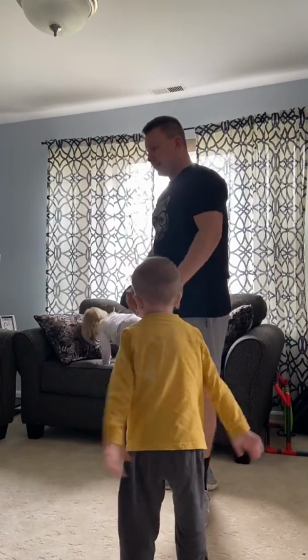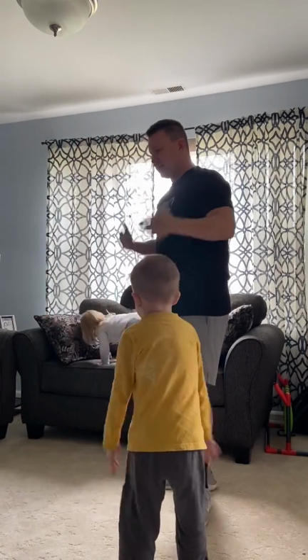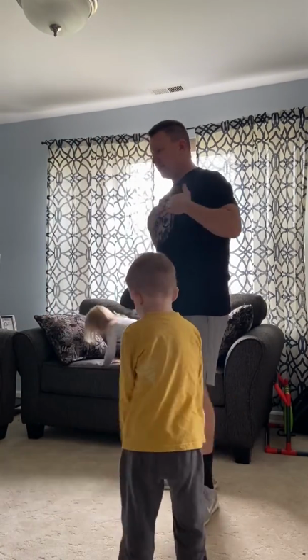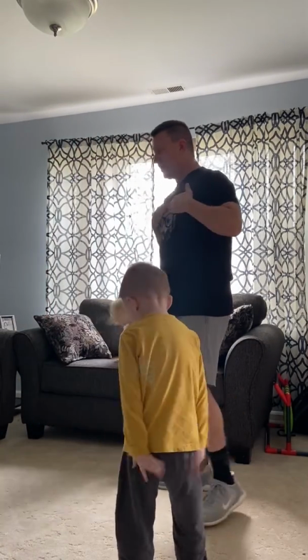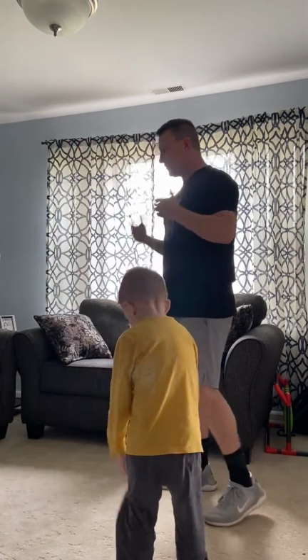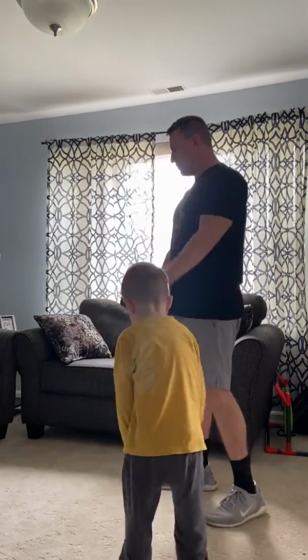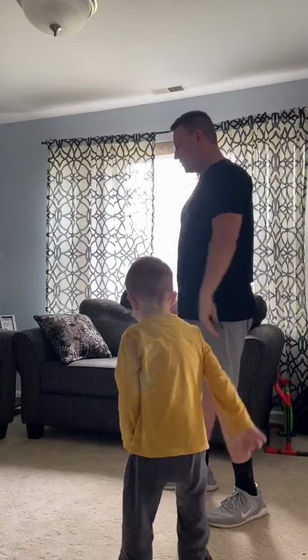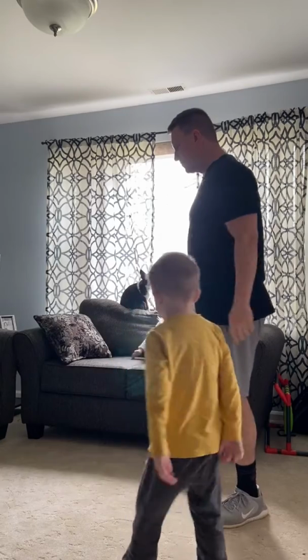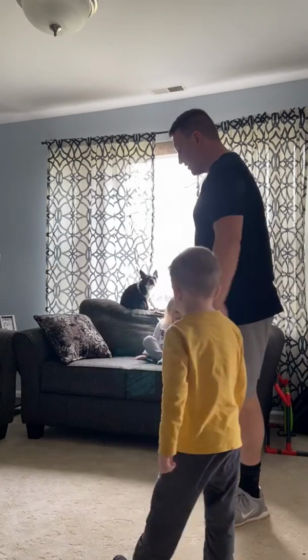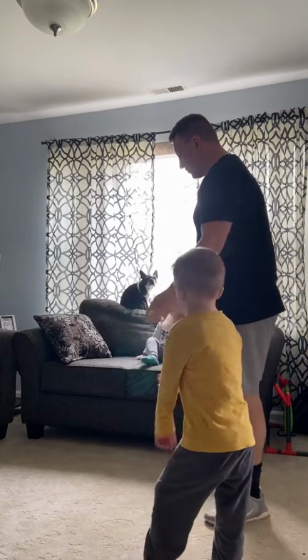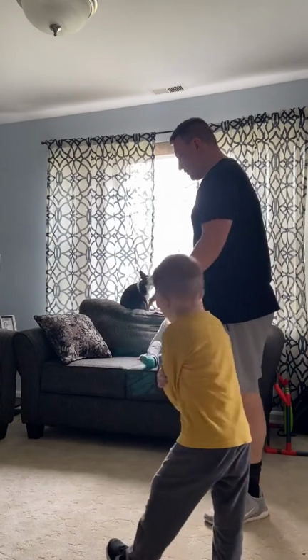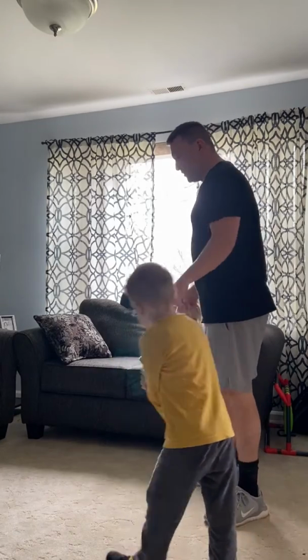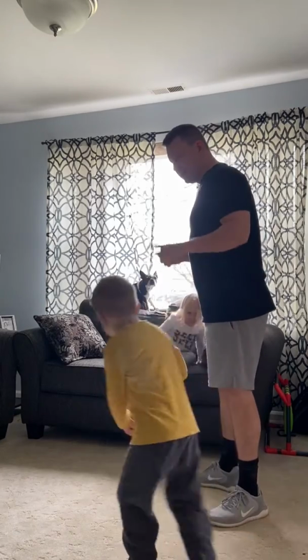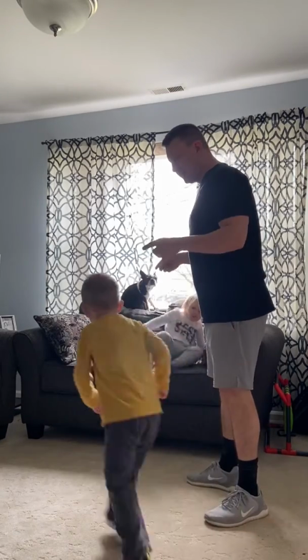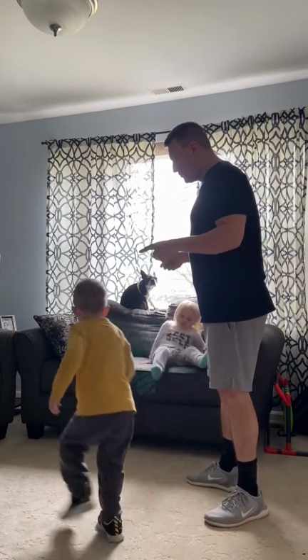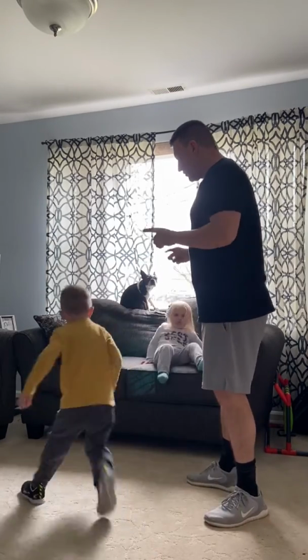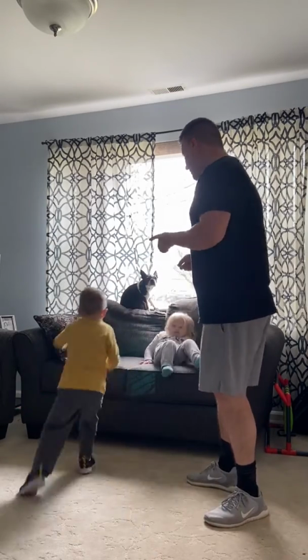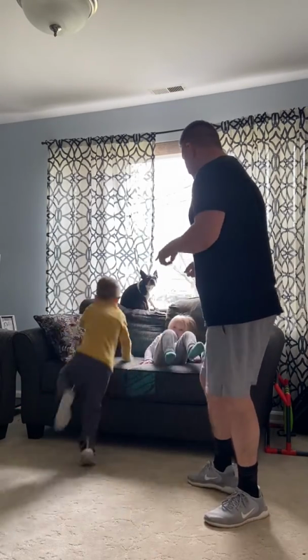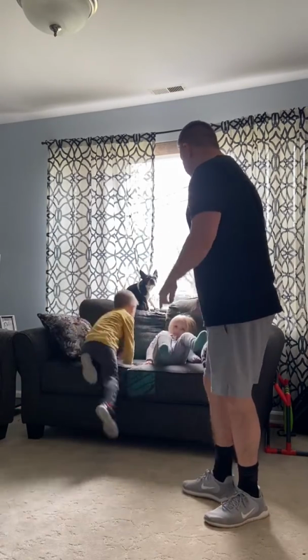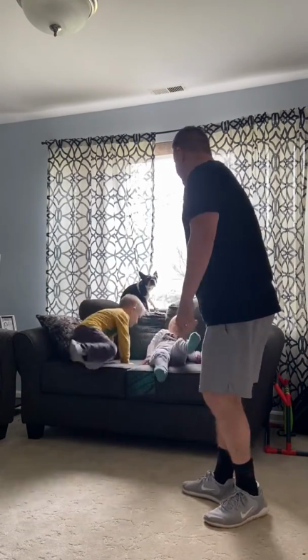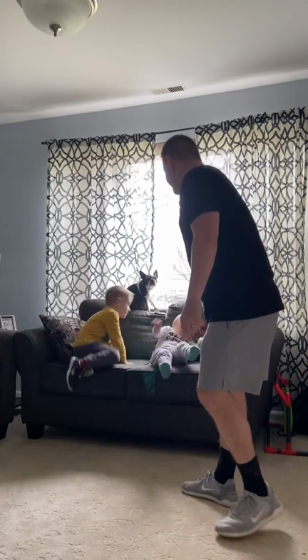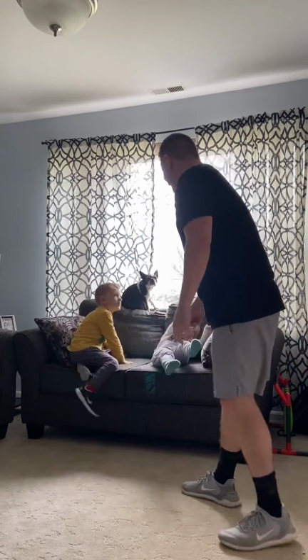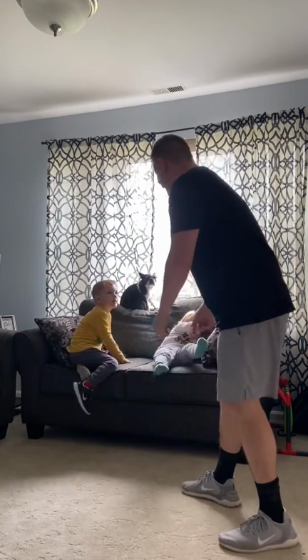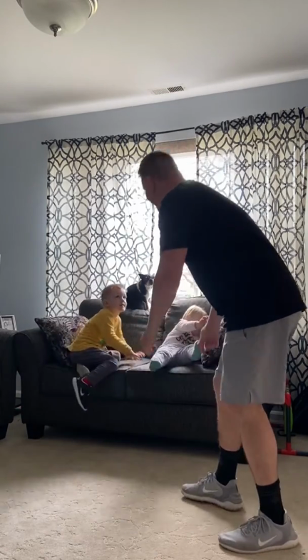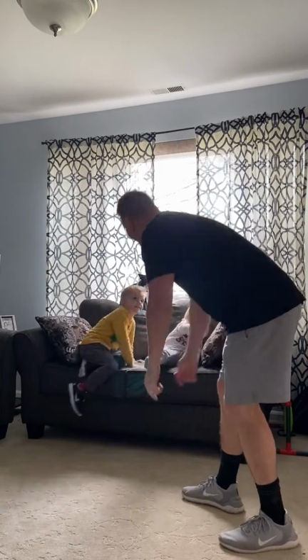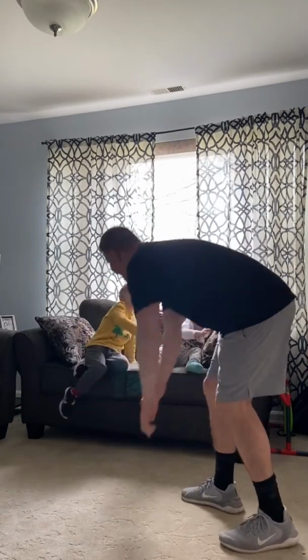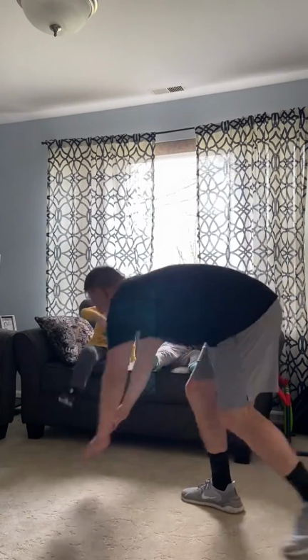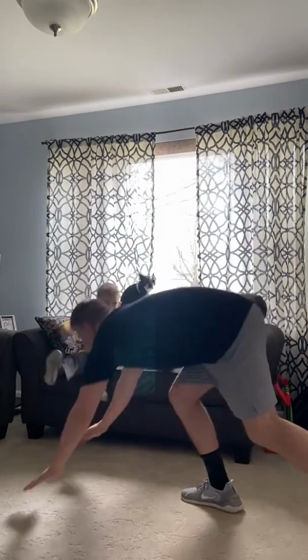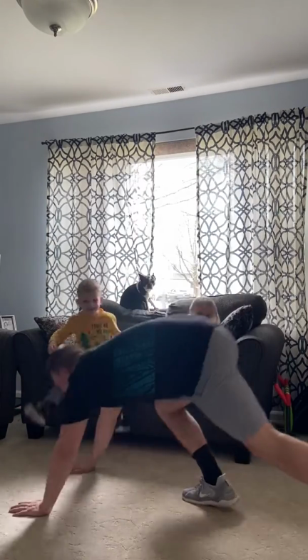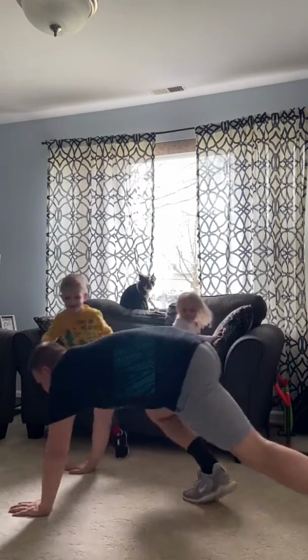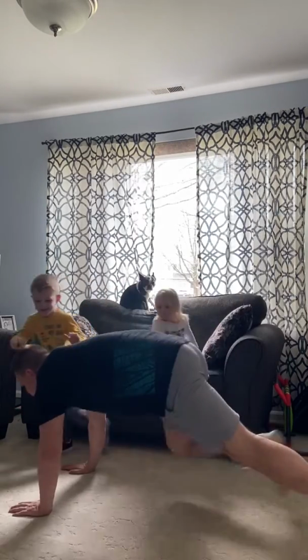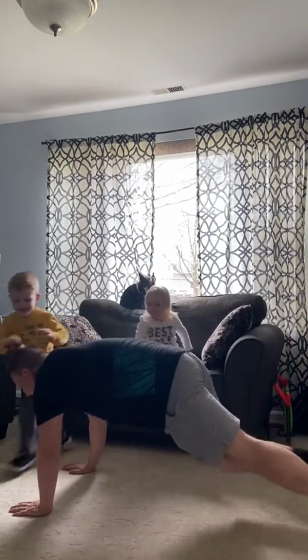So guys, don't climb on me when I do these, okay? Here we go.